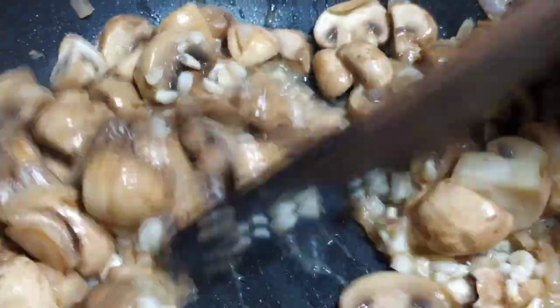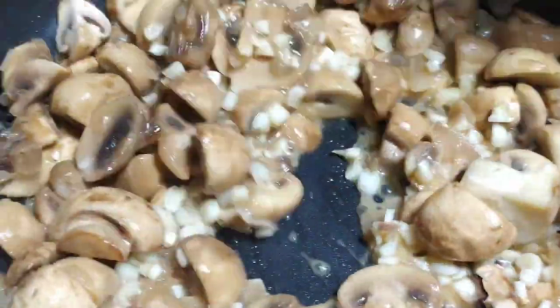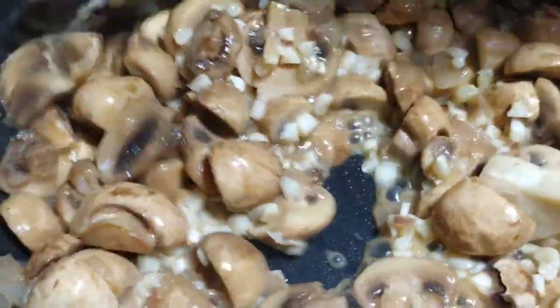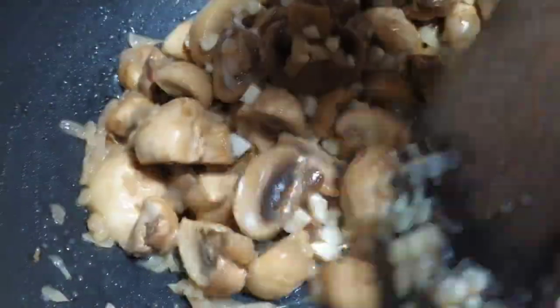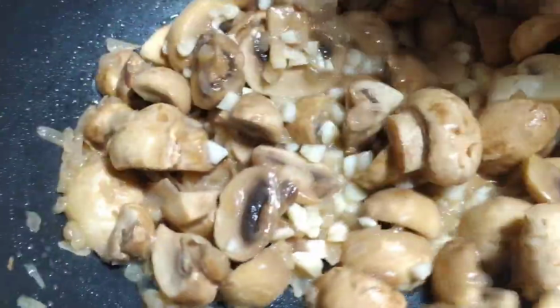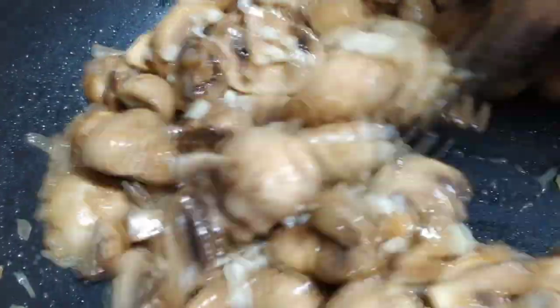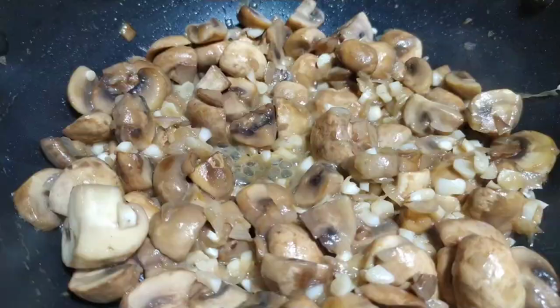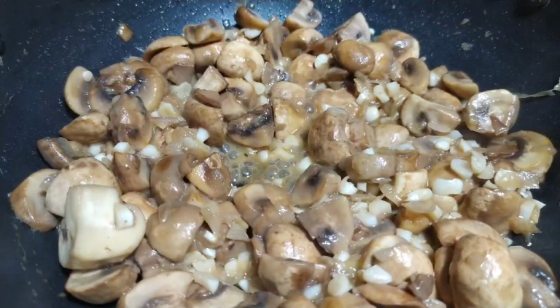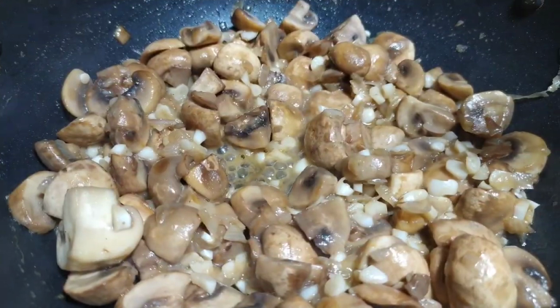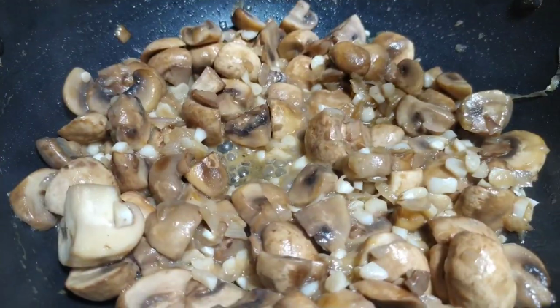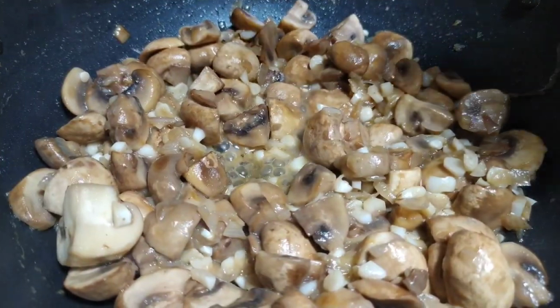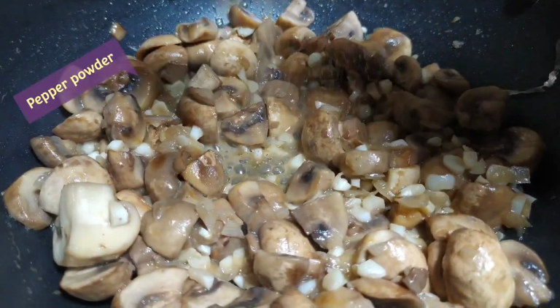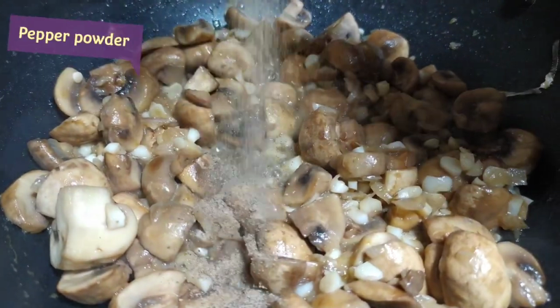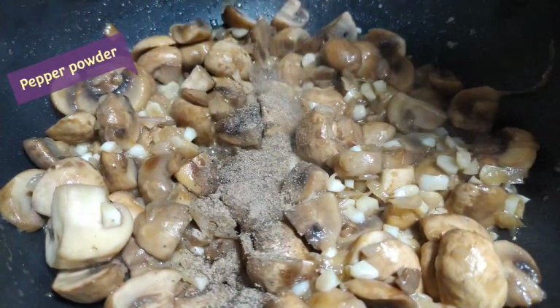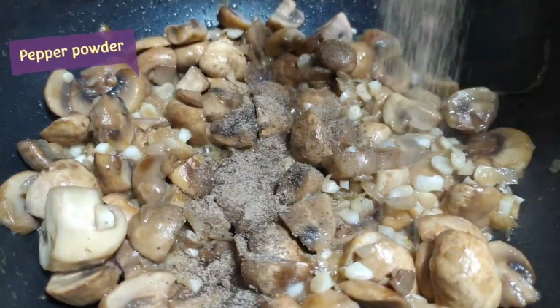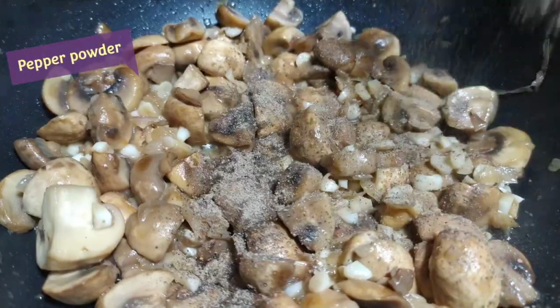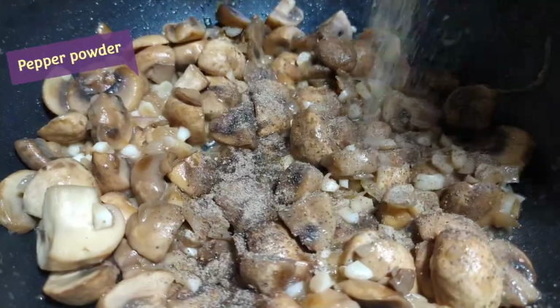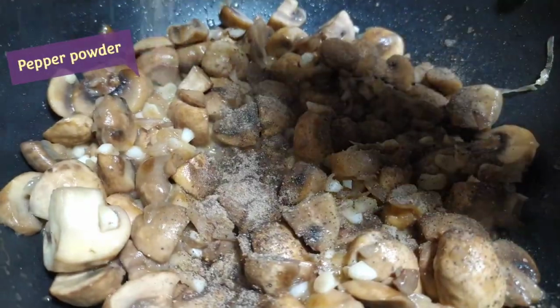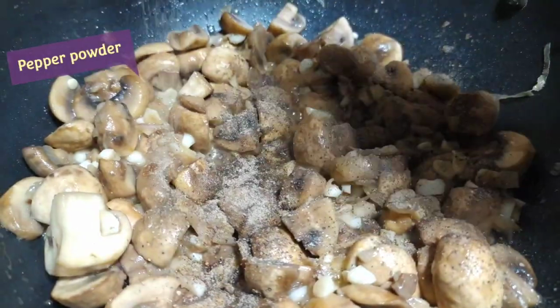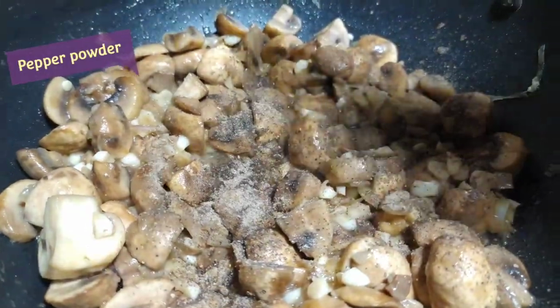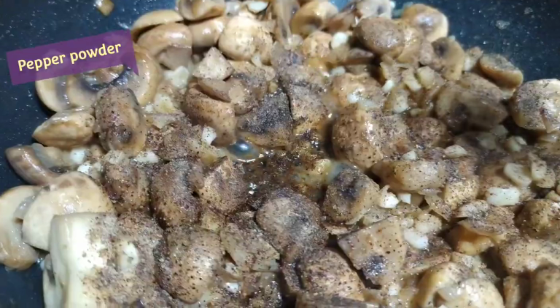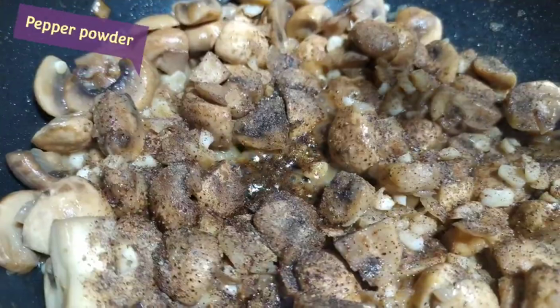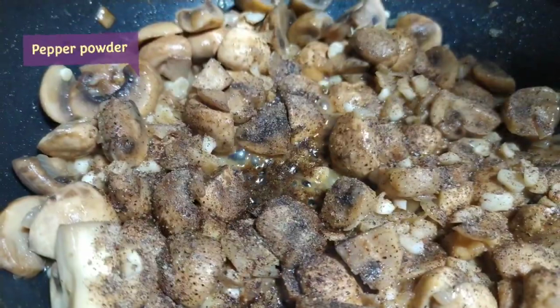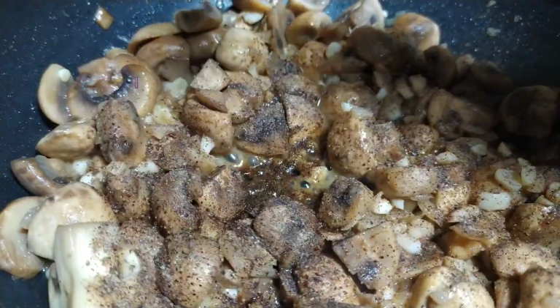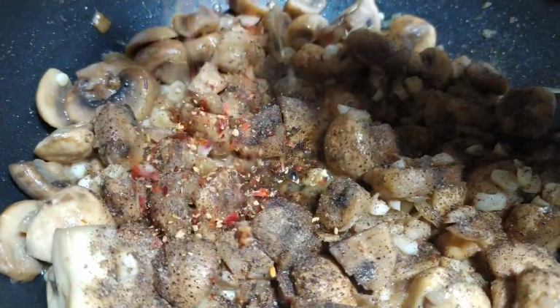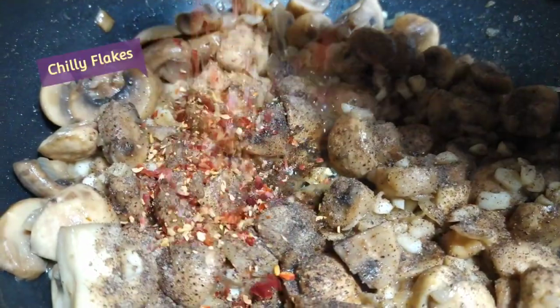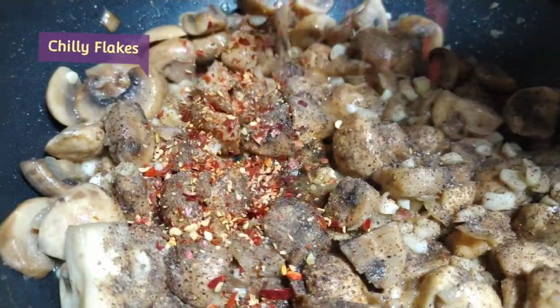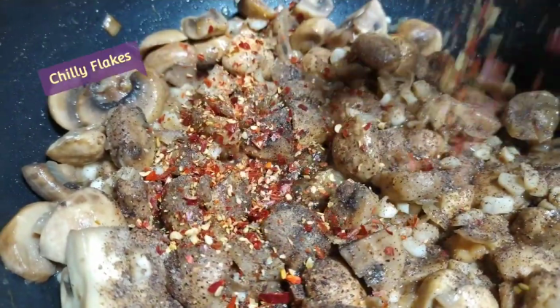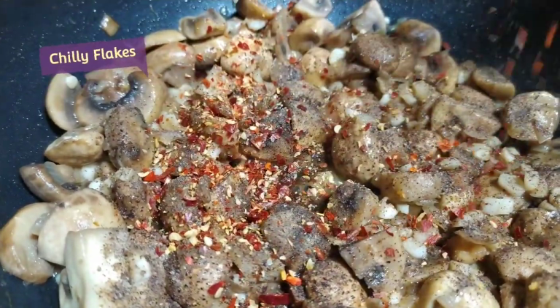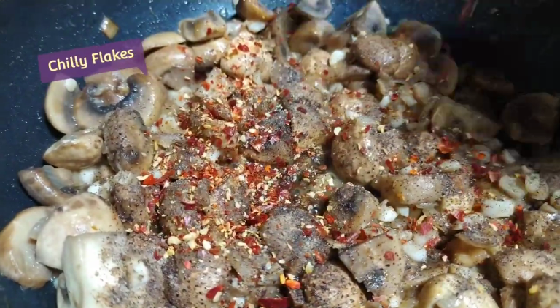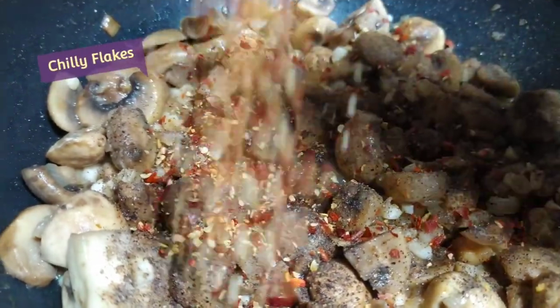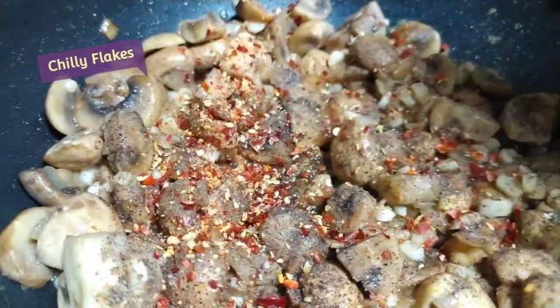Add some pepper powder and chili flakes. This keeps everything very fresh.